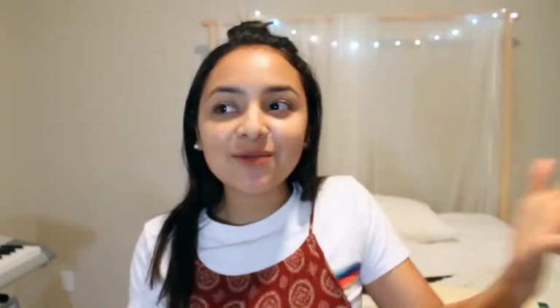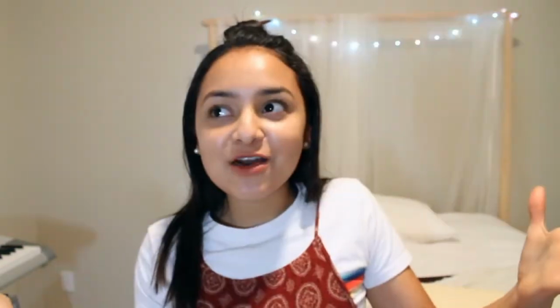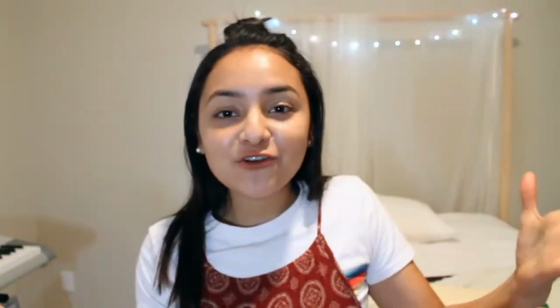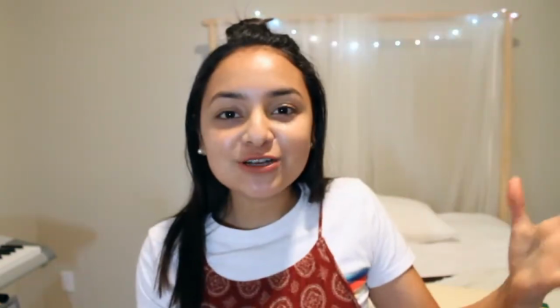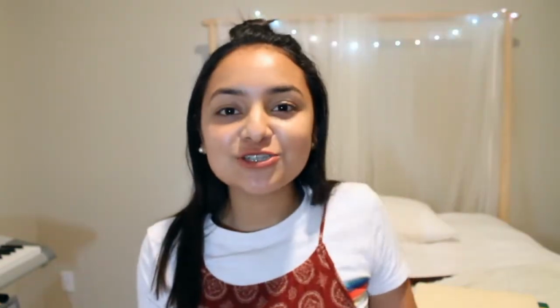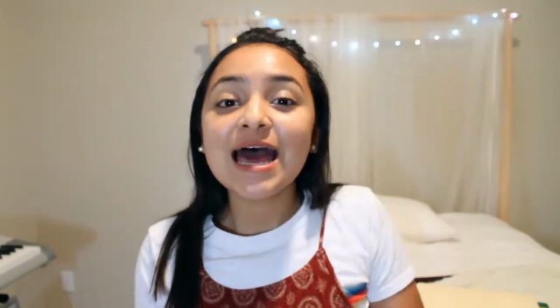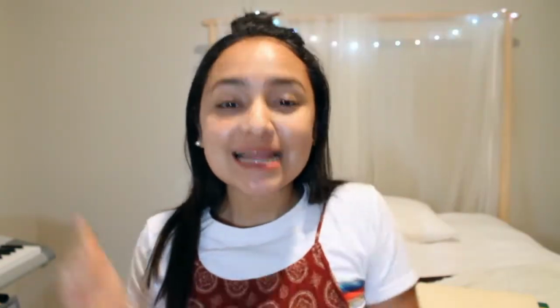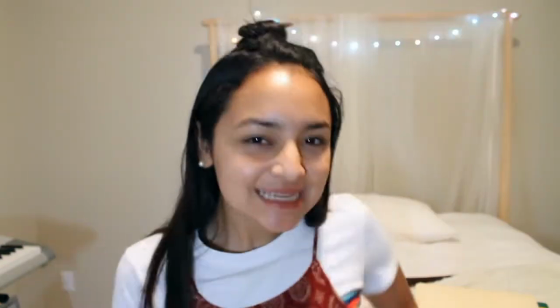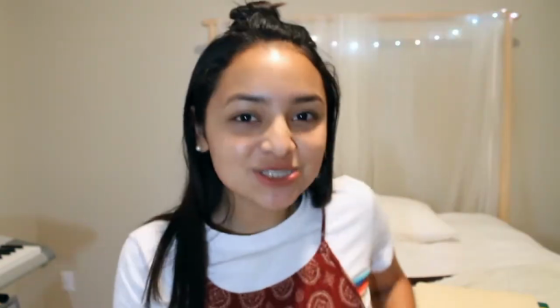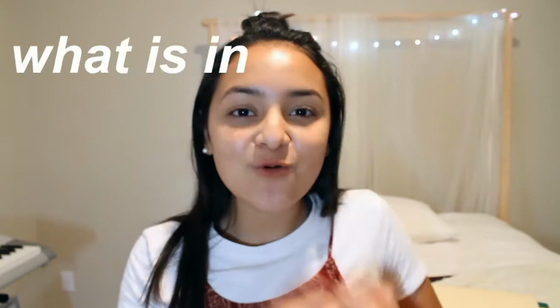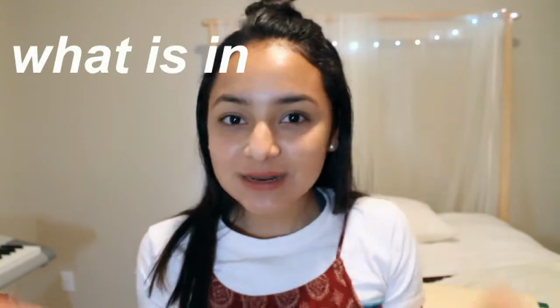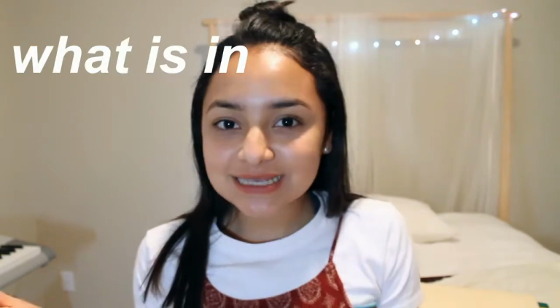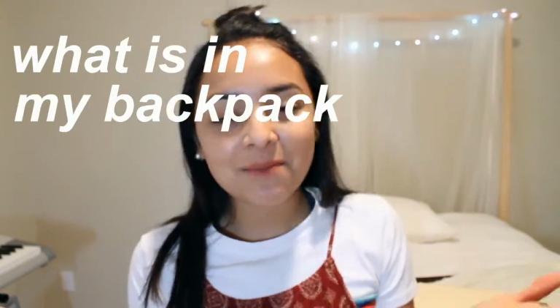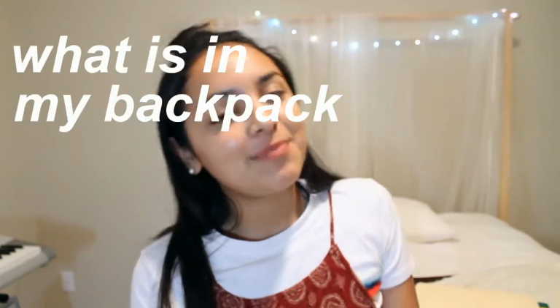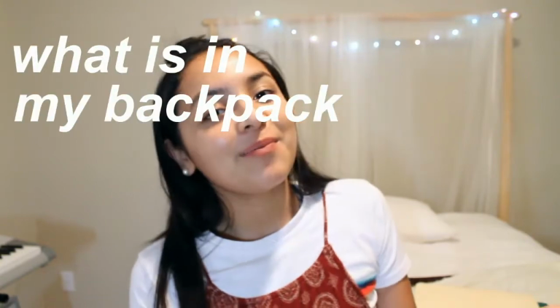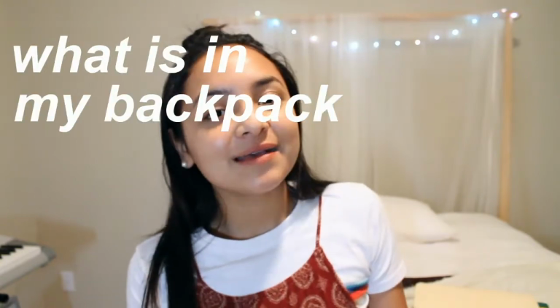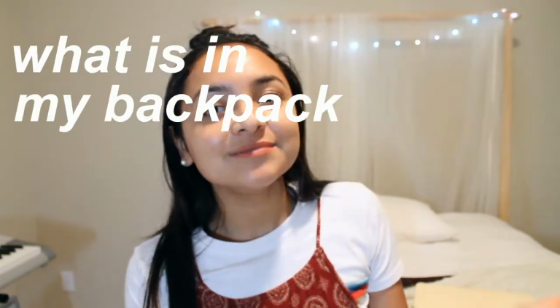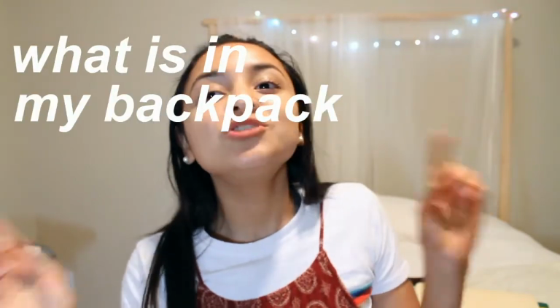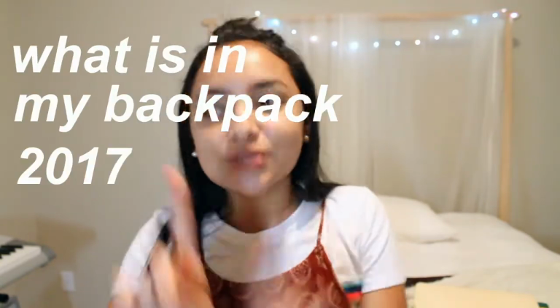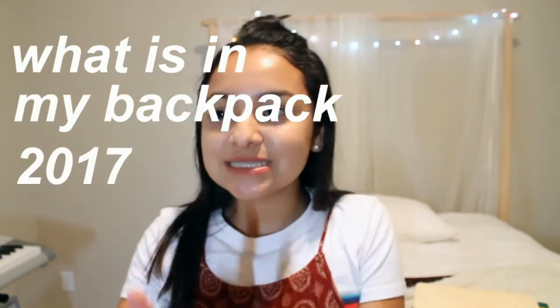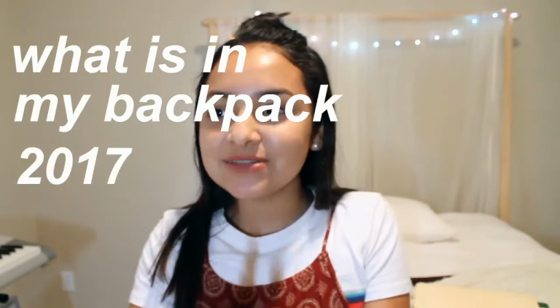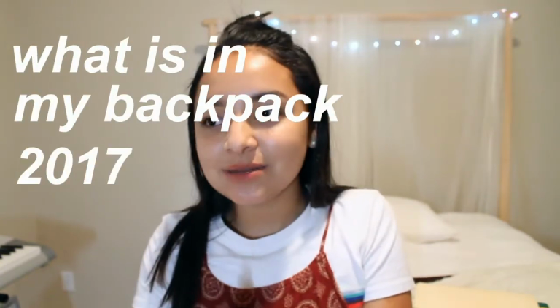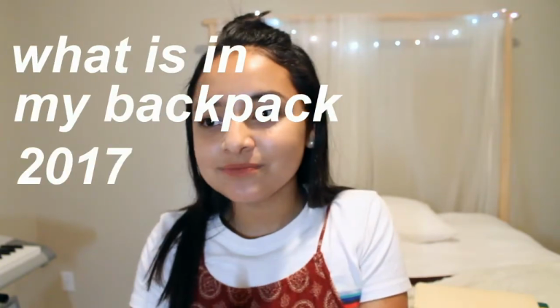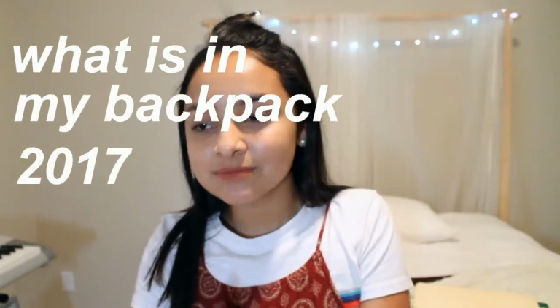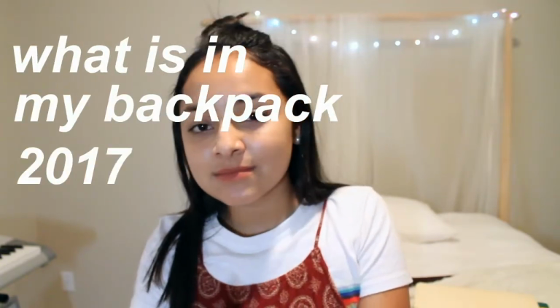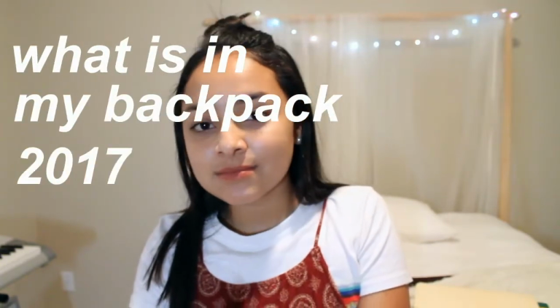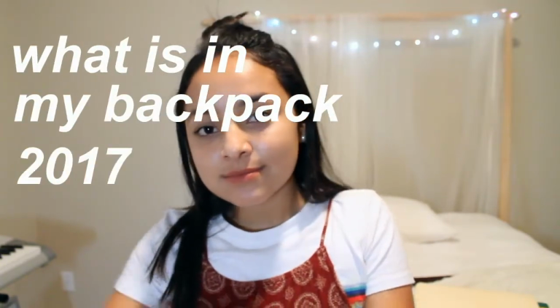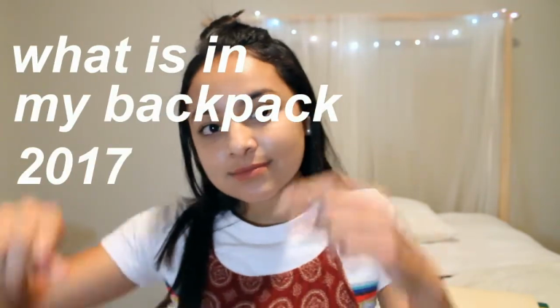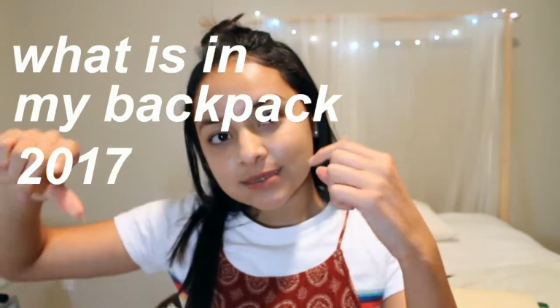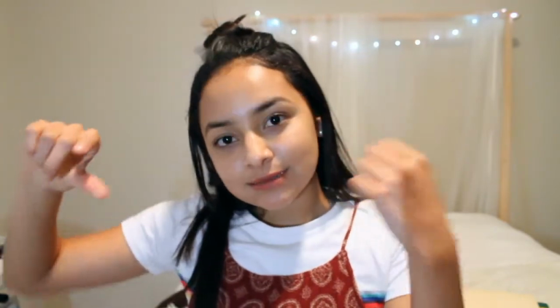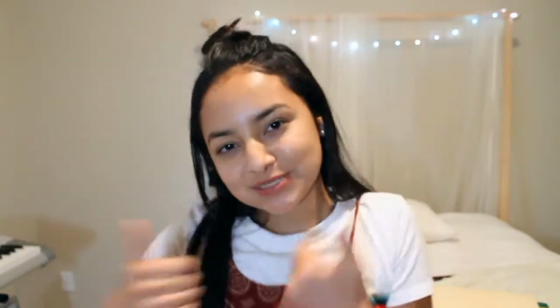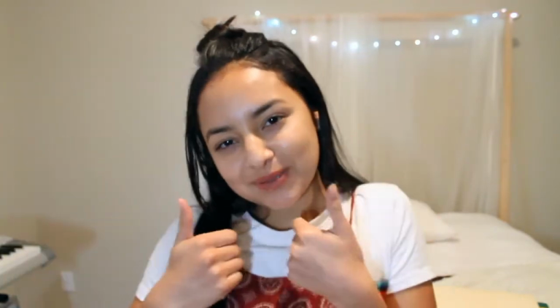And without further ado, let's get into what is in my backpack — 2017. Let's do it.